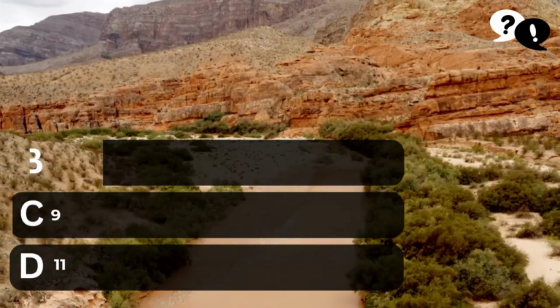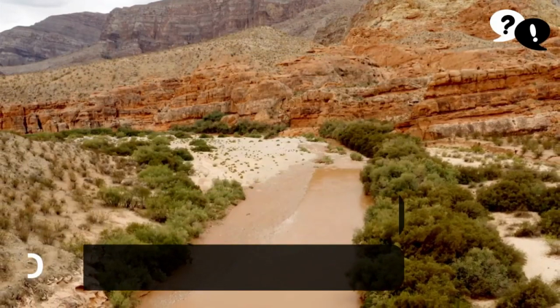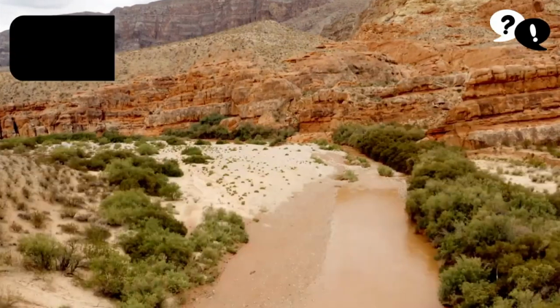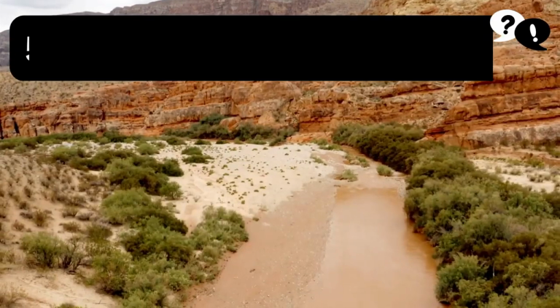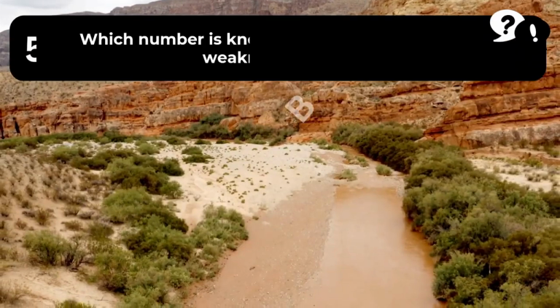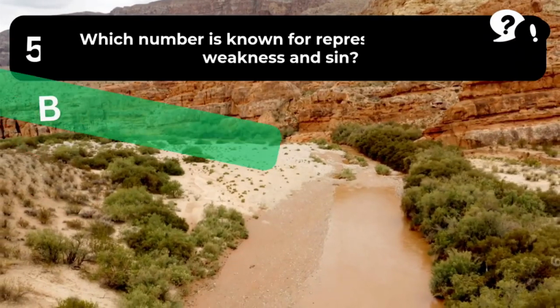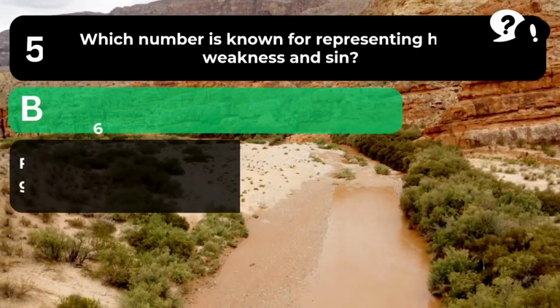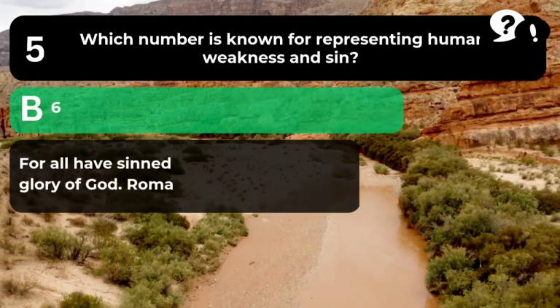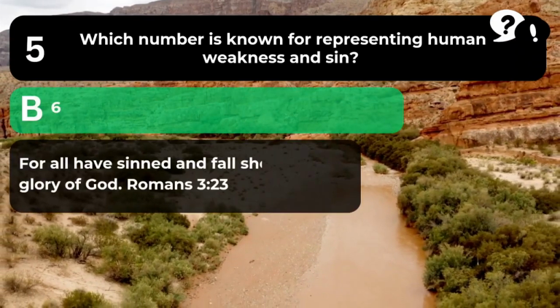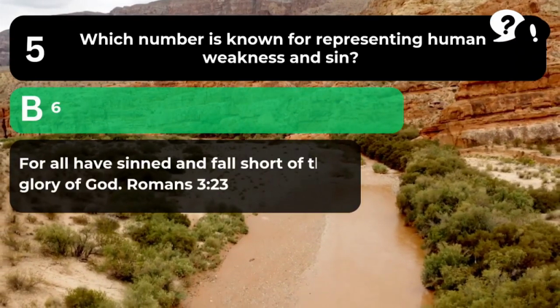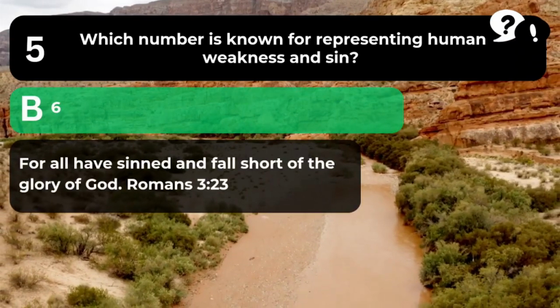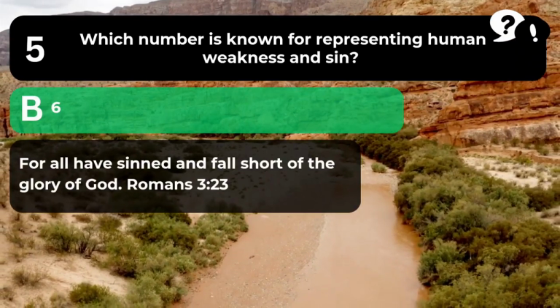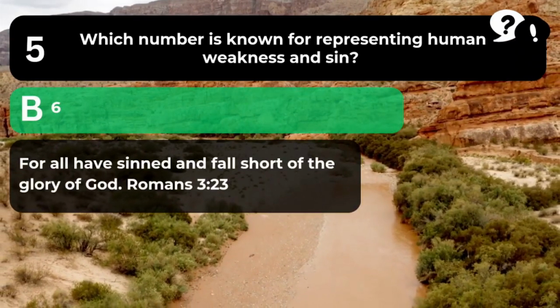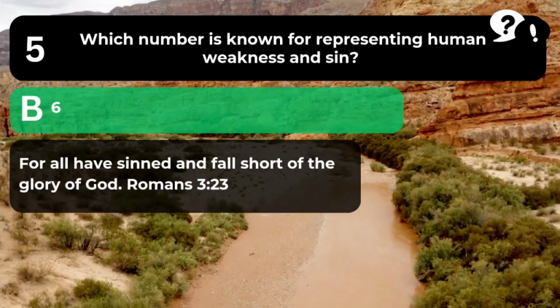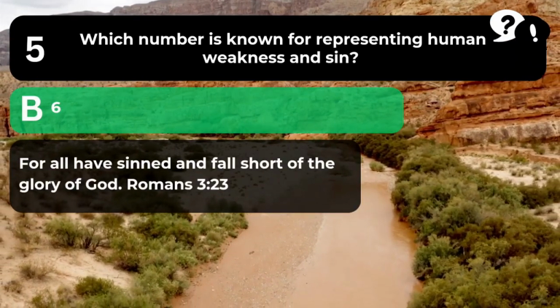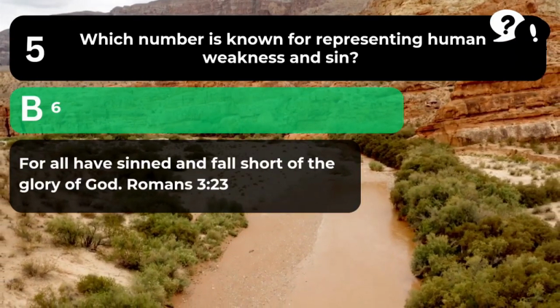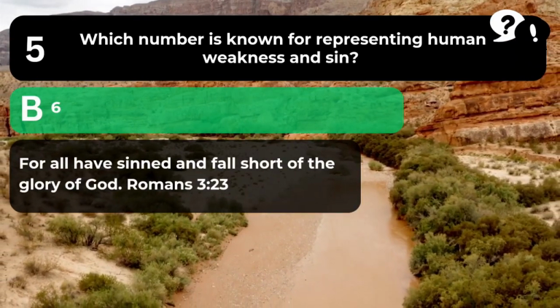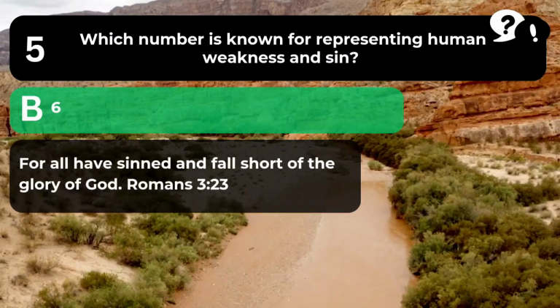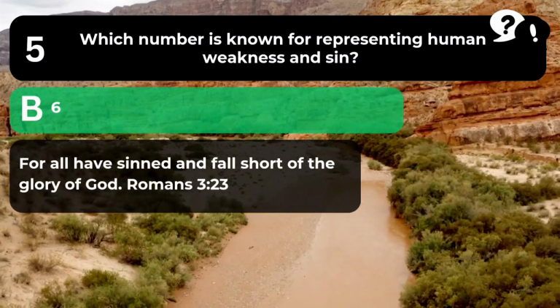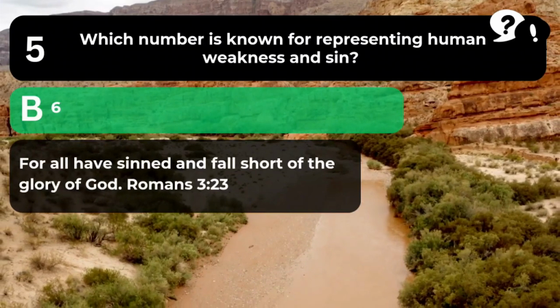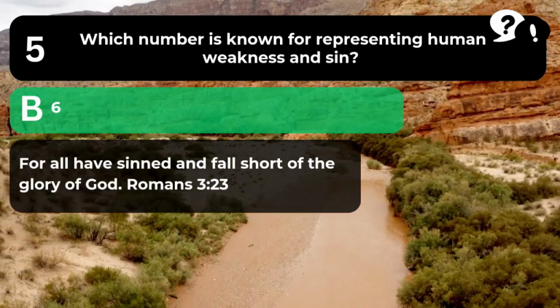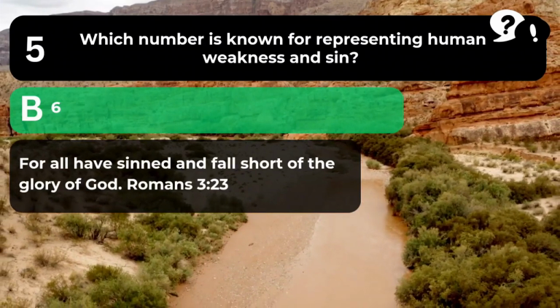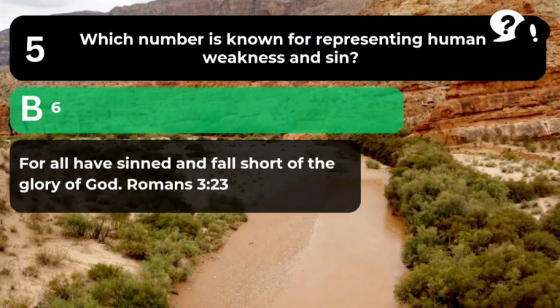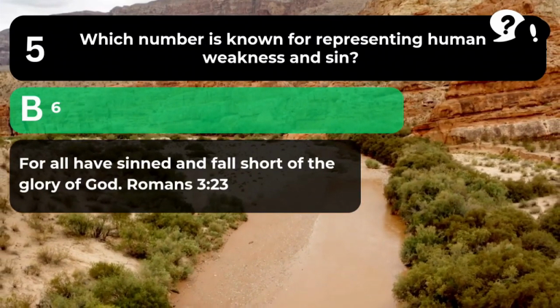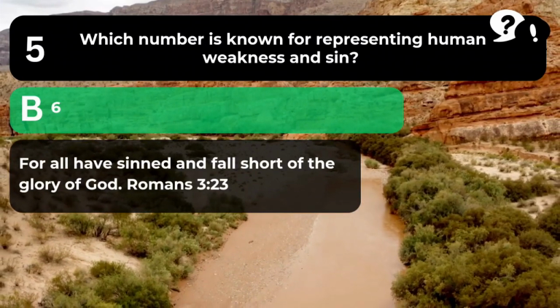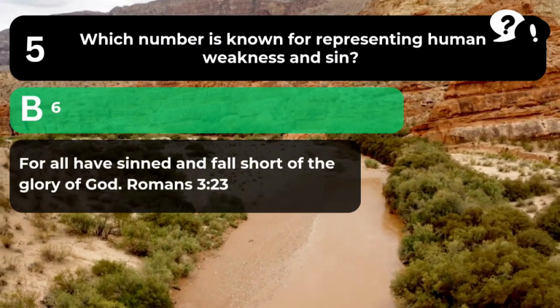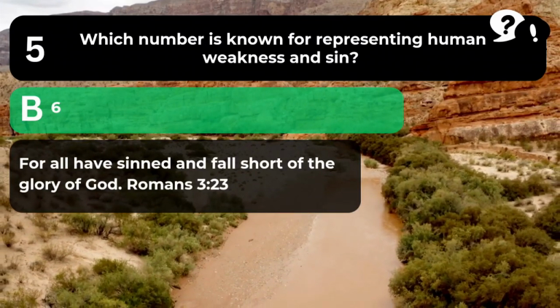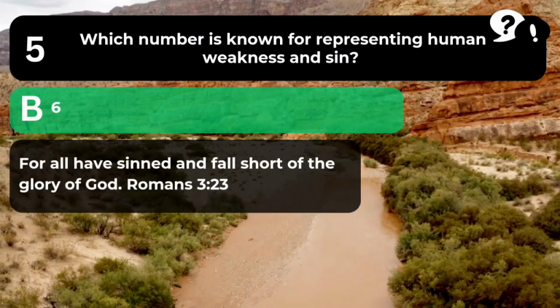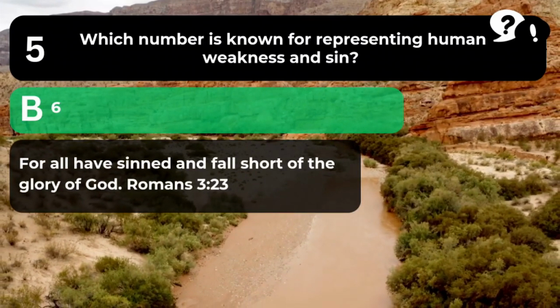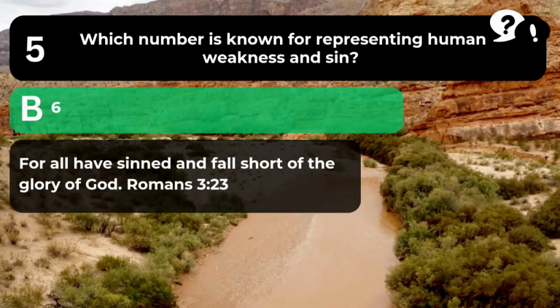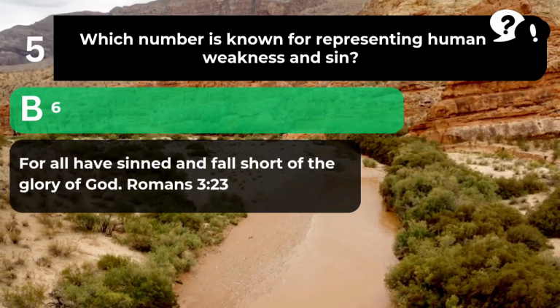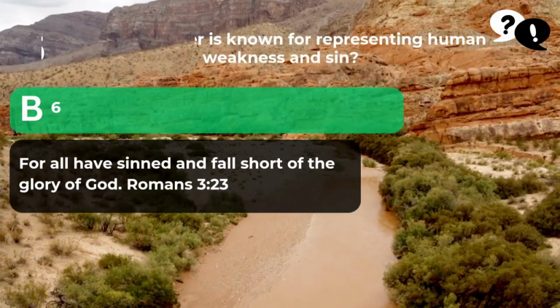The answer is B. 6. "For all have sinned and fall short of the glory of God." Romans 3:23.